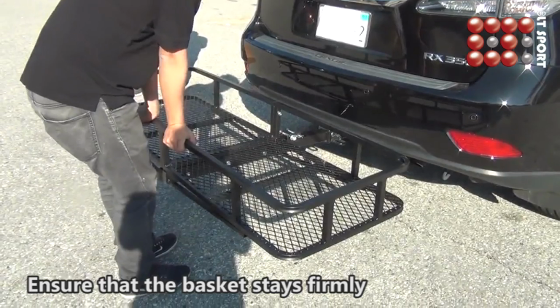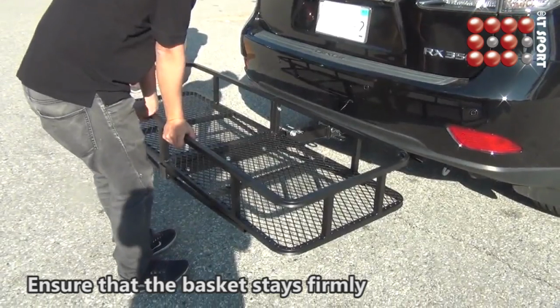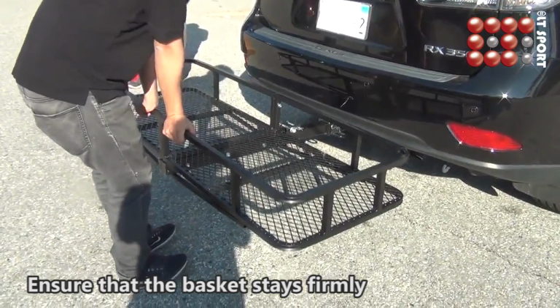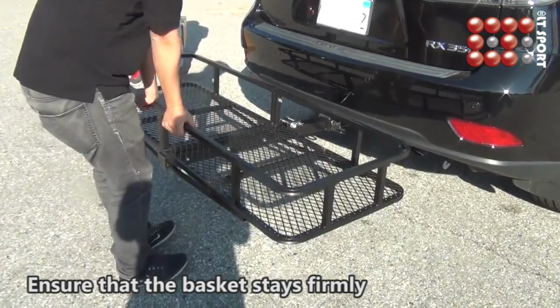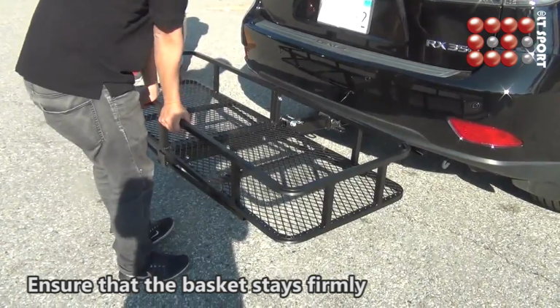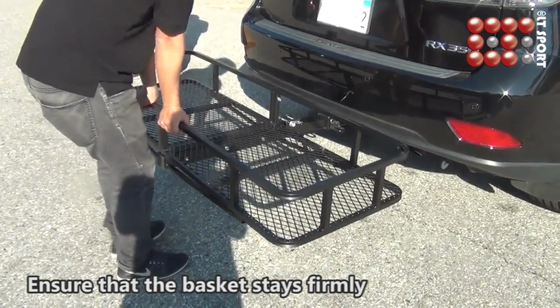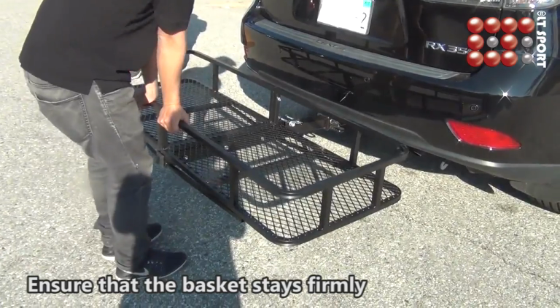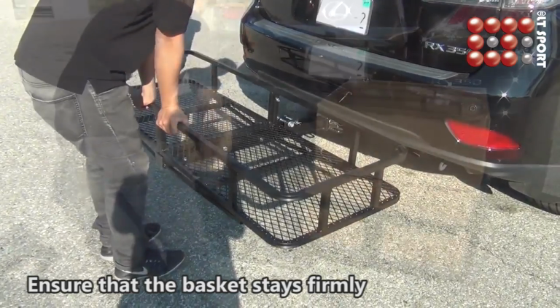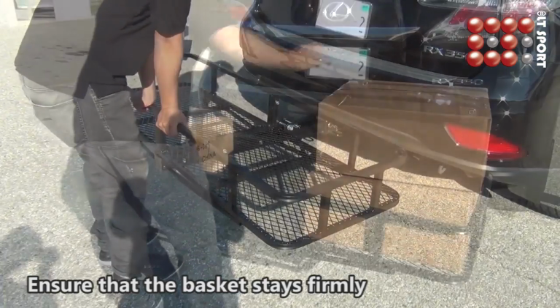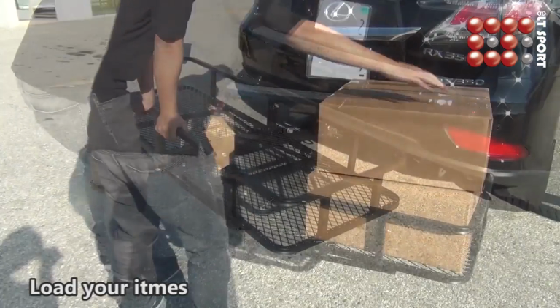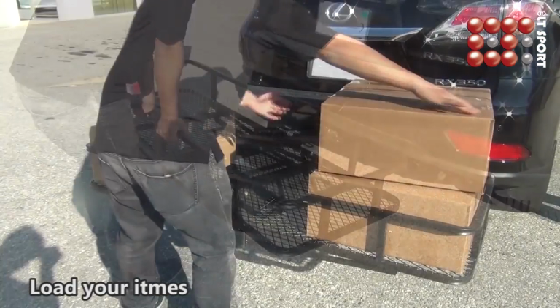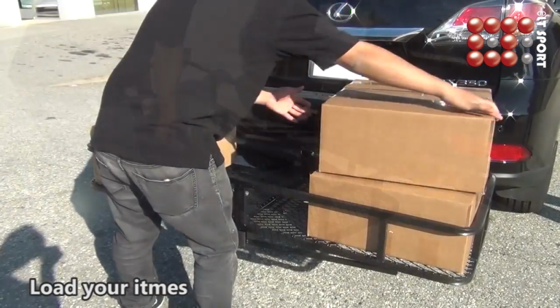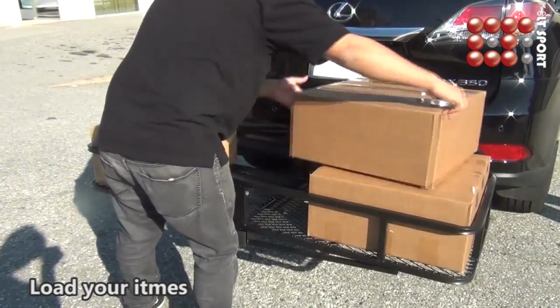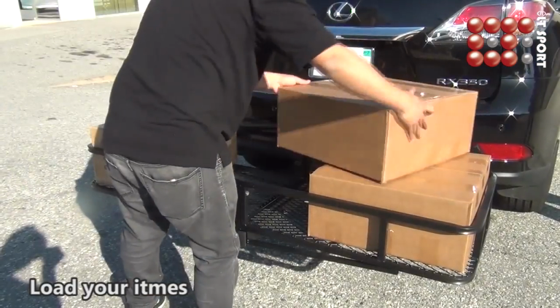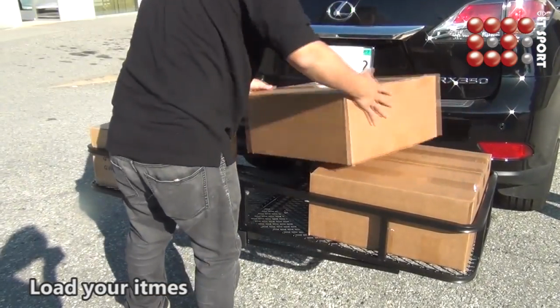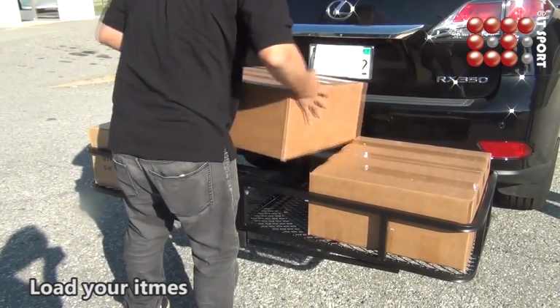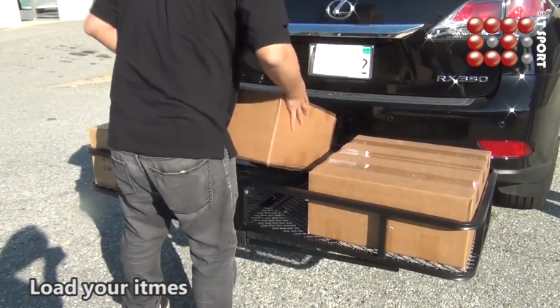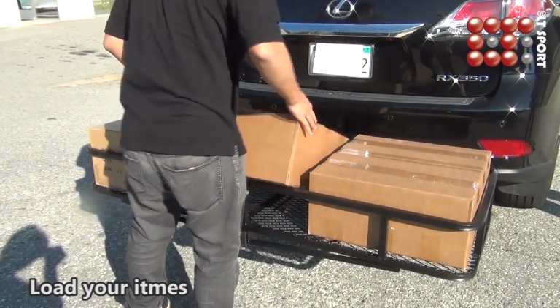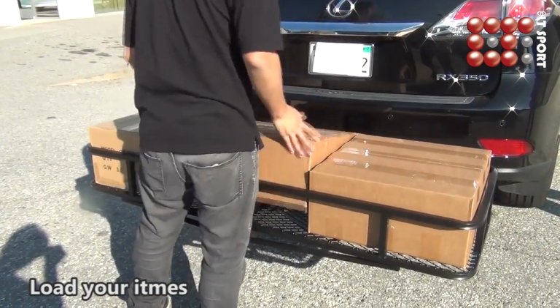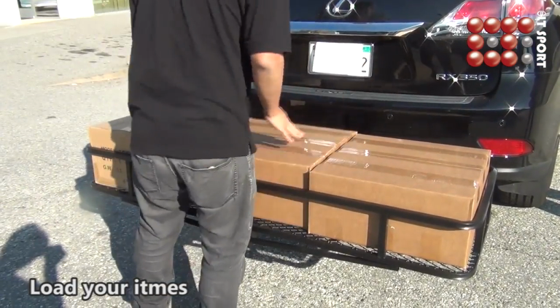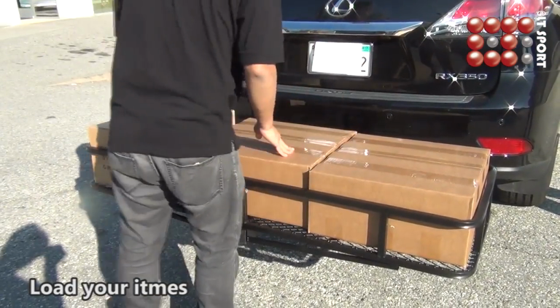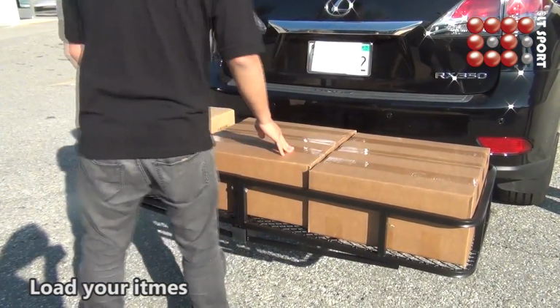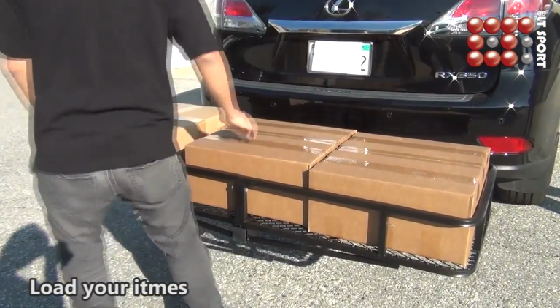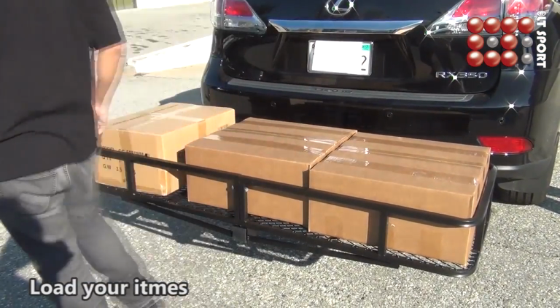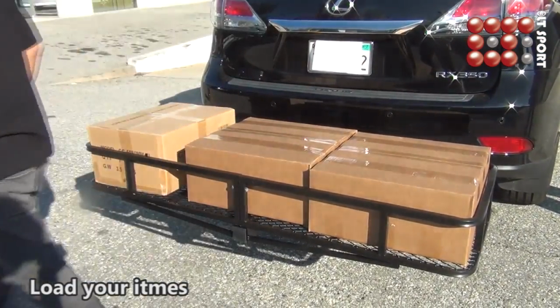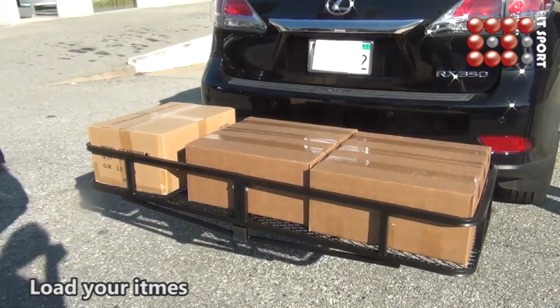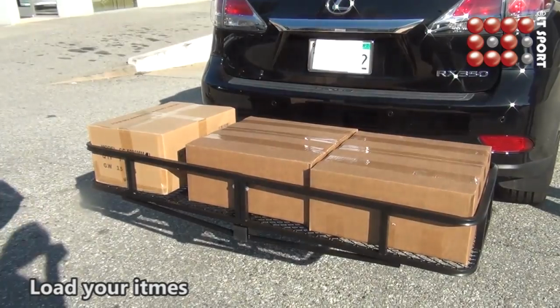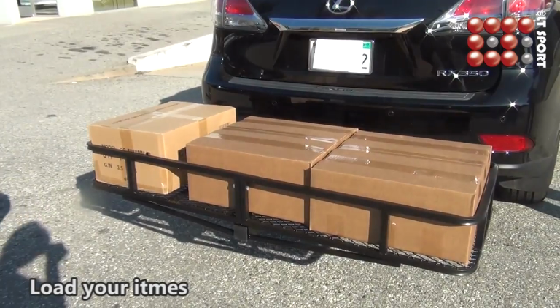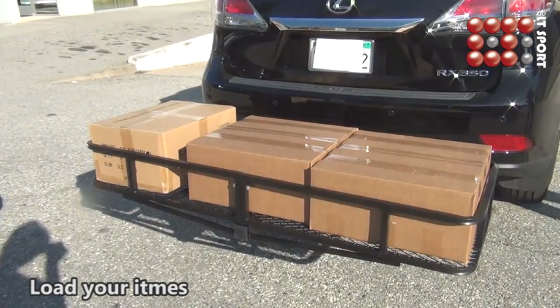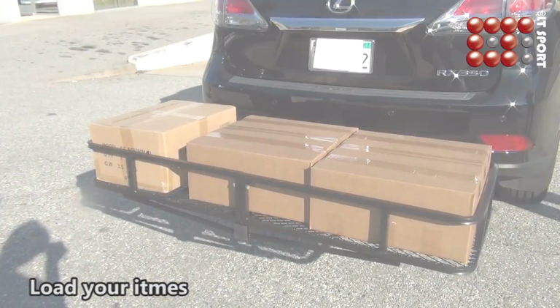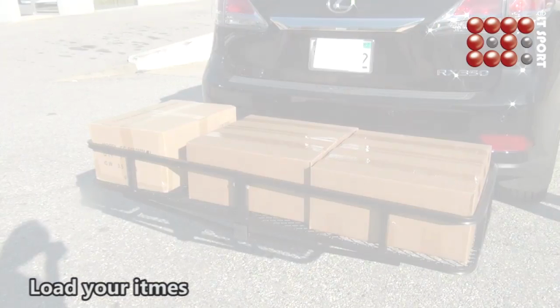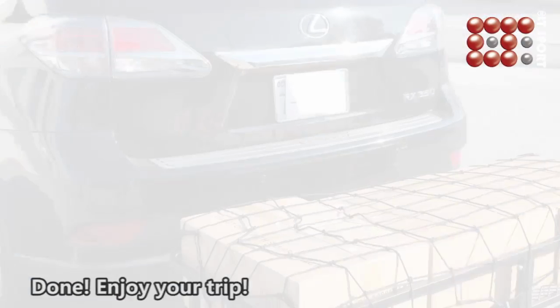Ensure that the basket stays firmly. Now you can load your items. Please make sure that the items are placed evenly.